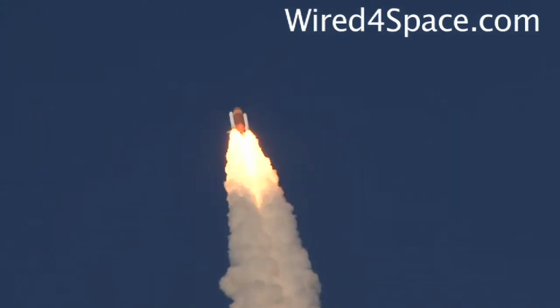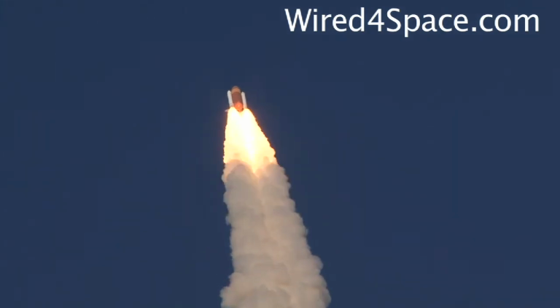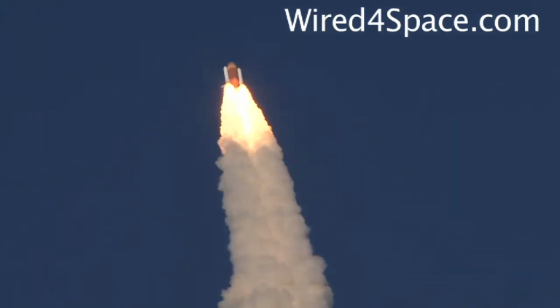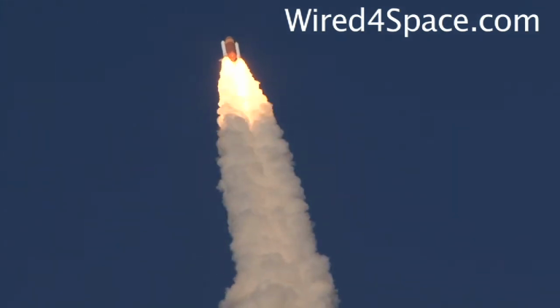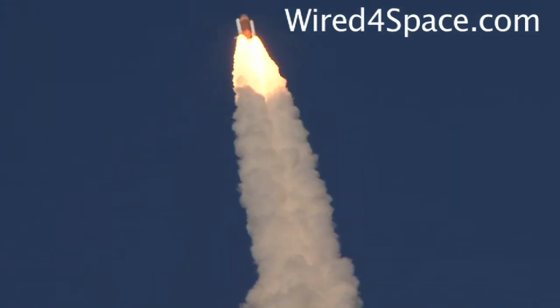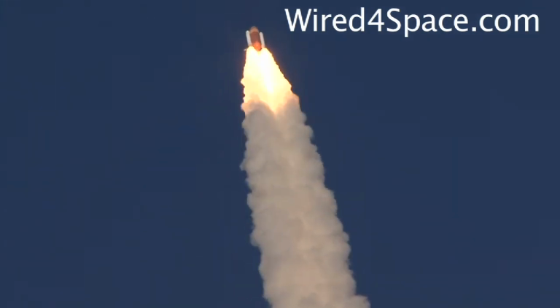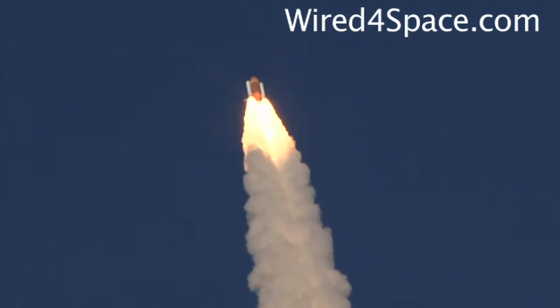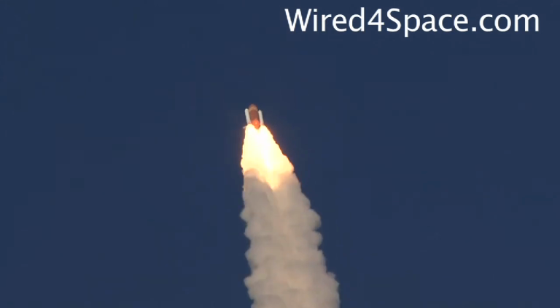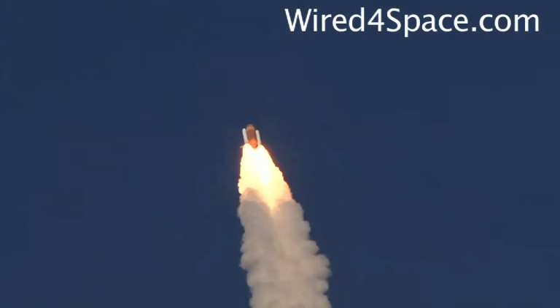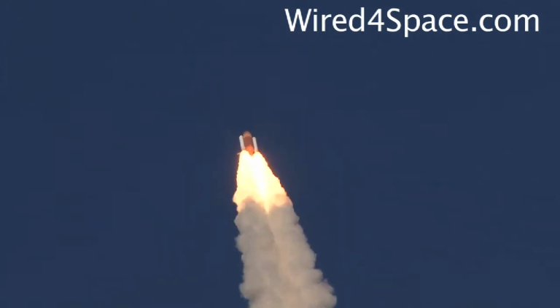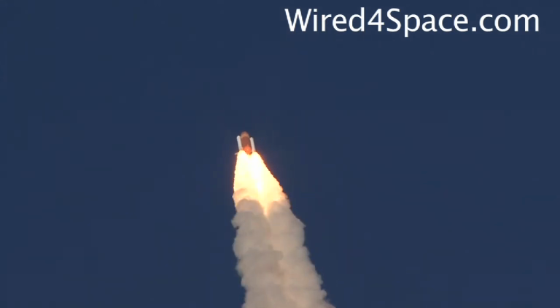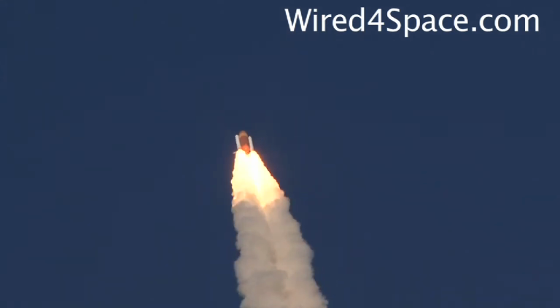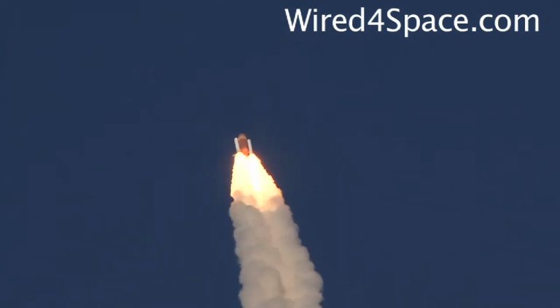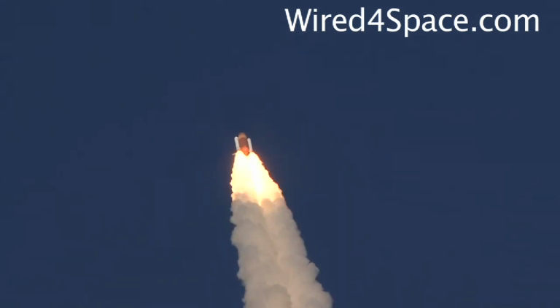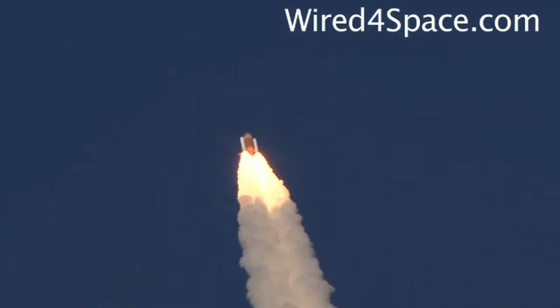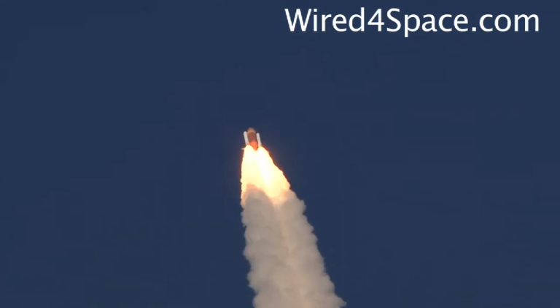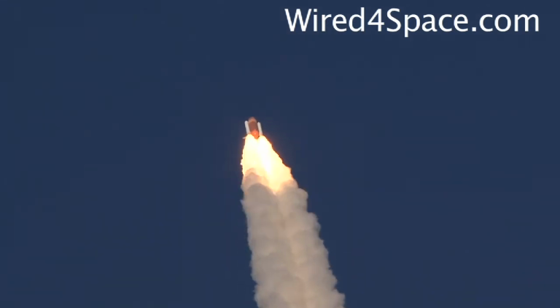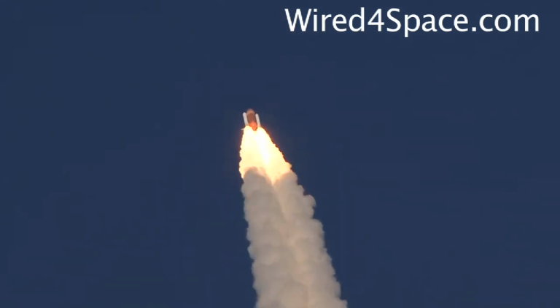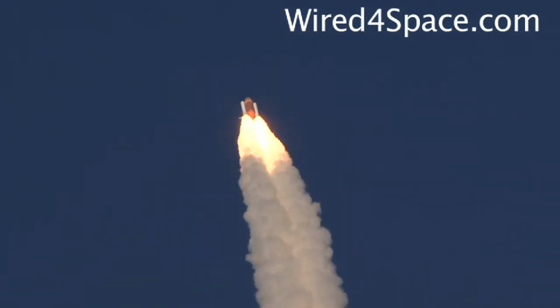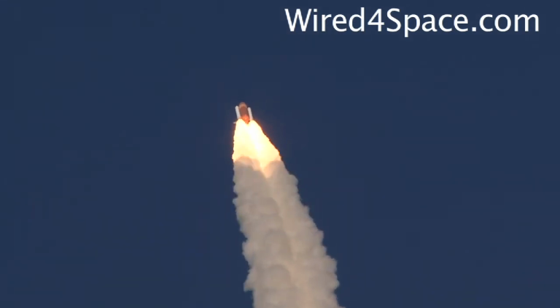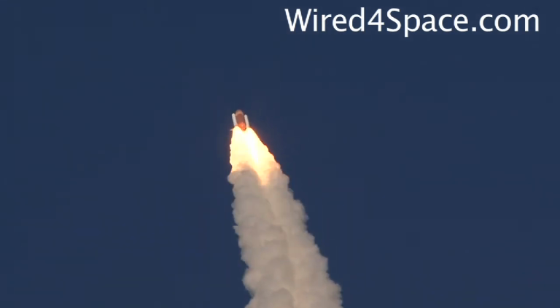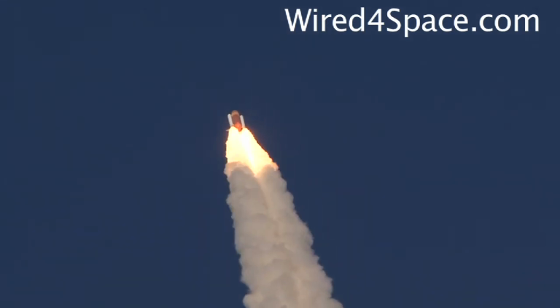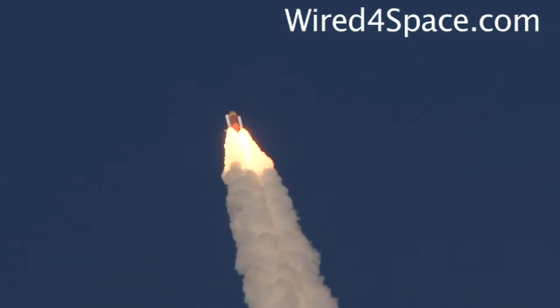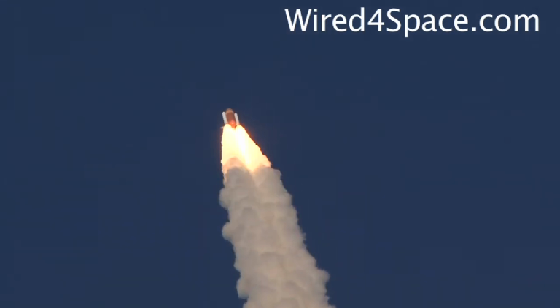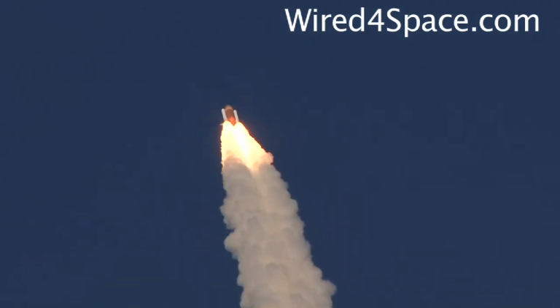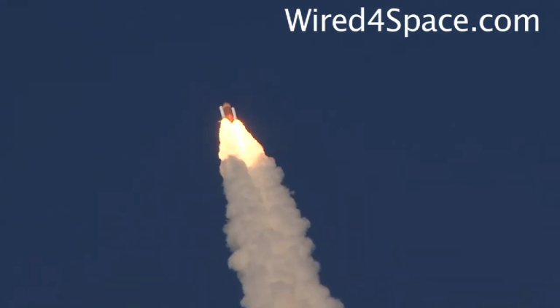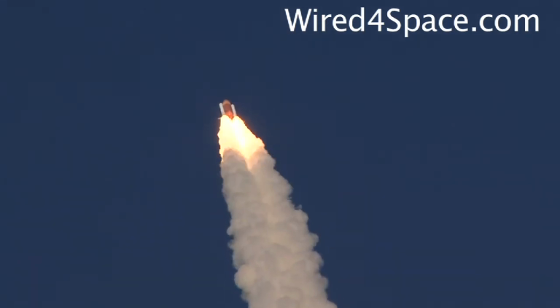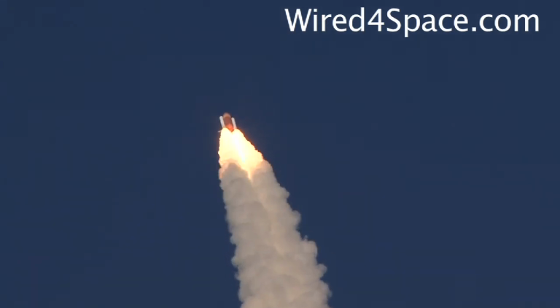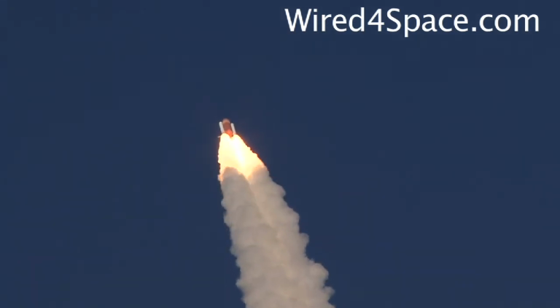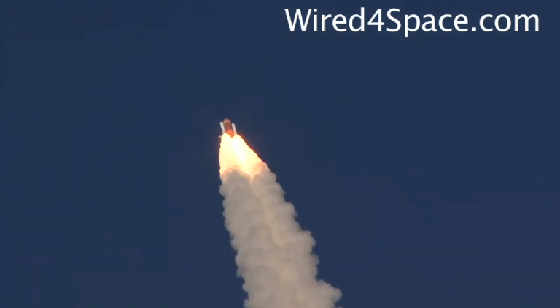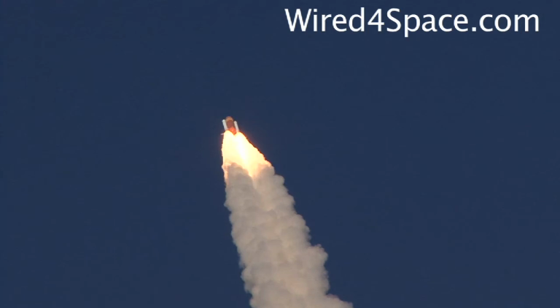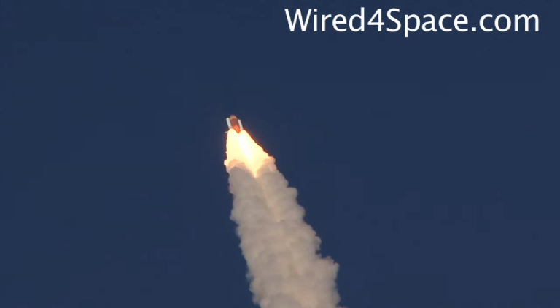Discovery's engines are now throttling down as the orbiter passes through the area of maximum pressure, reducing the stress on the shuttle as it goes supersonic.